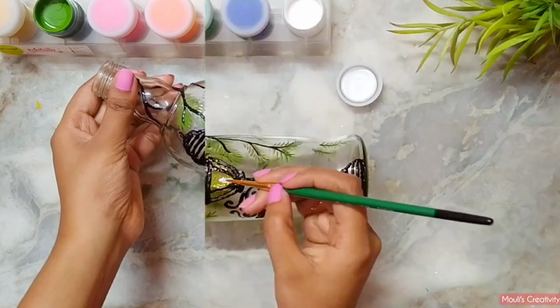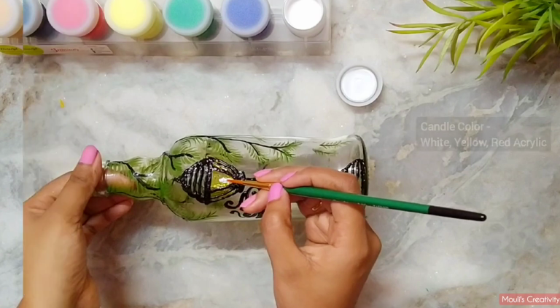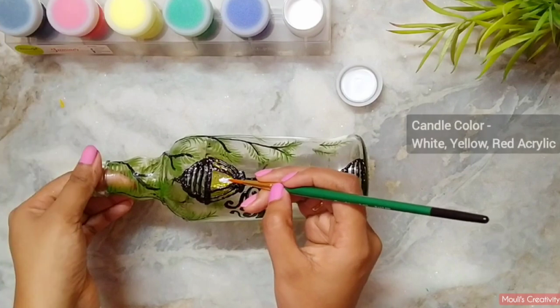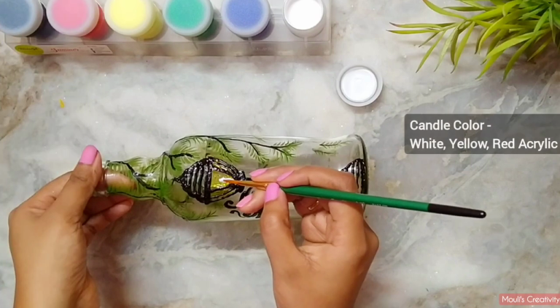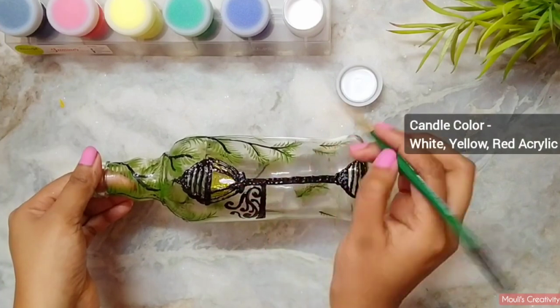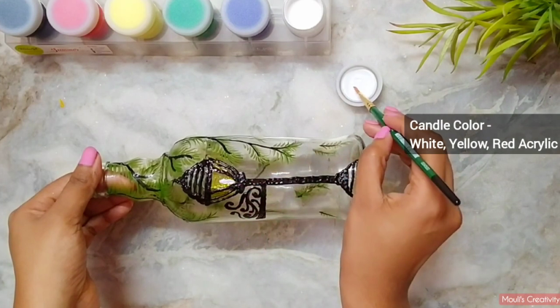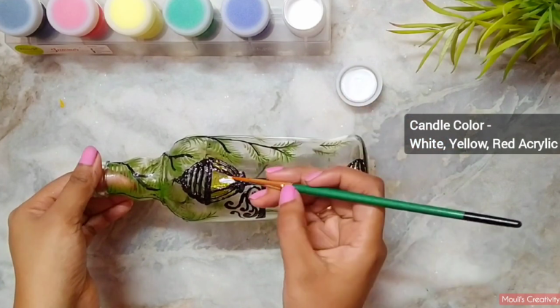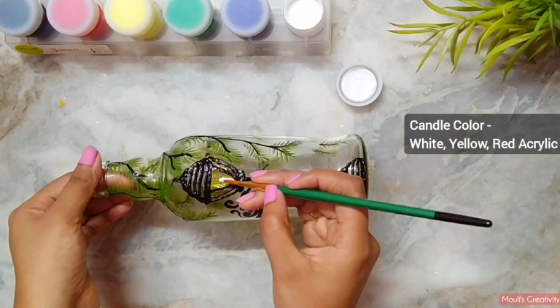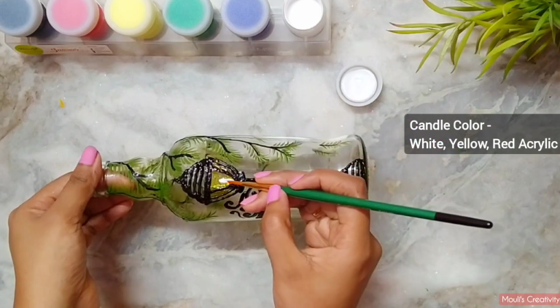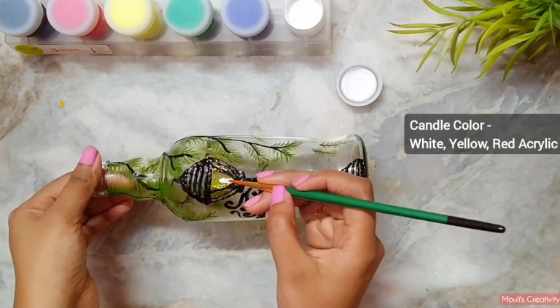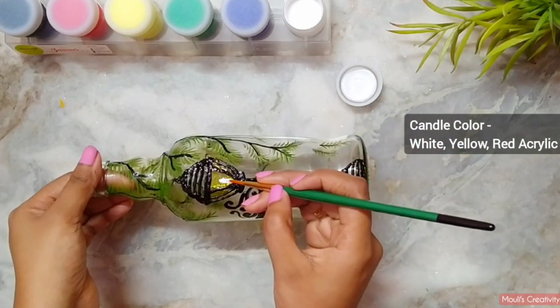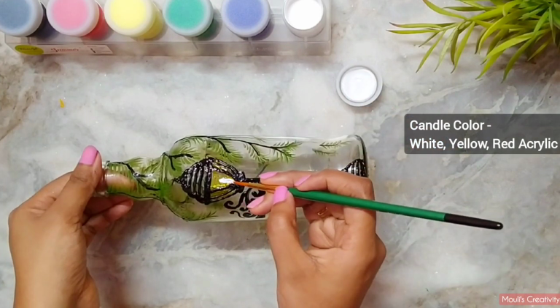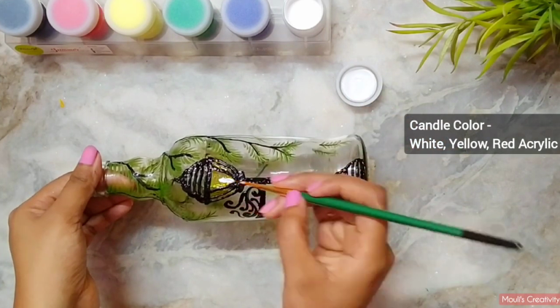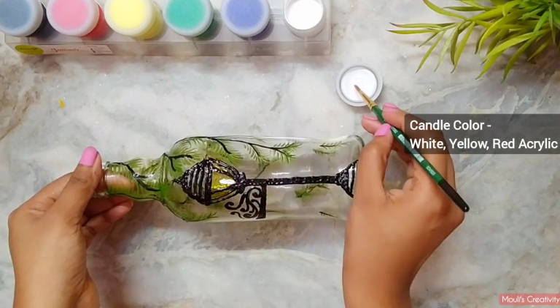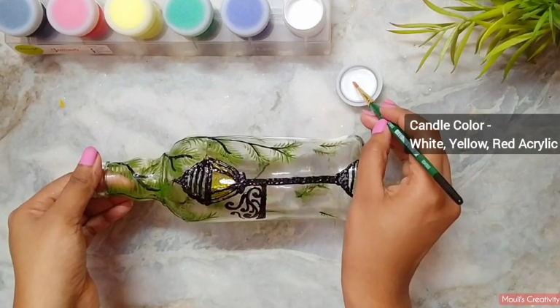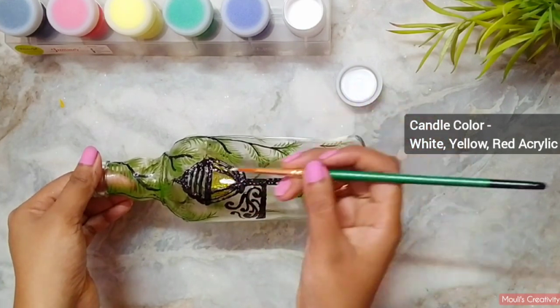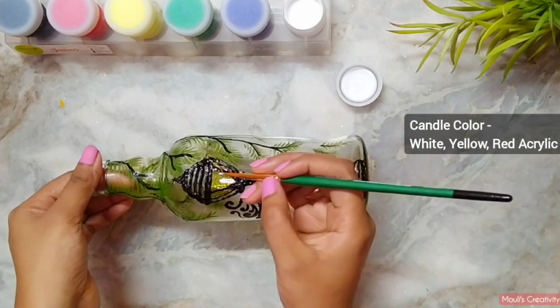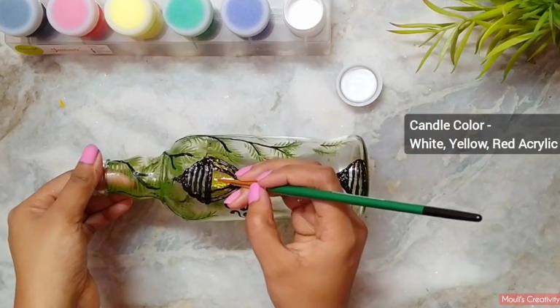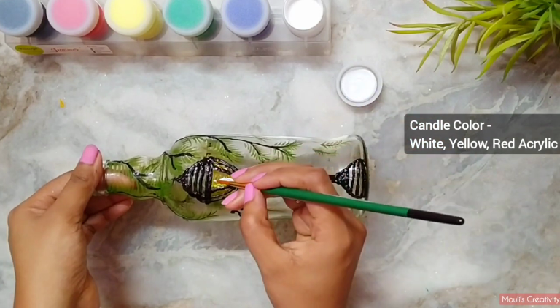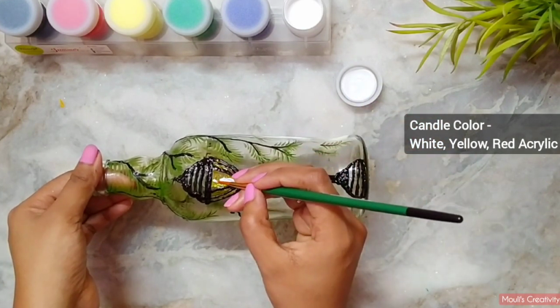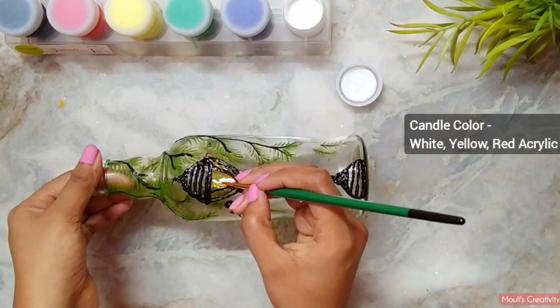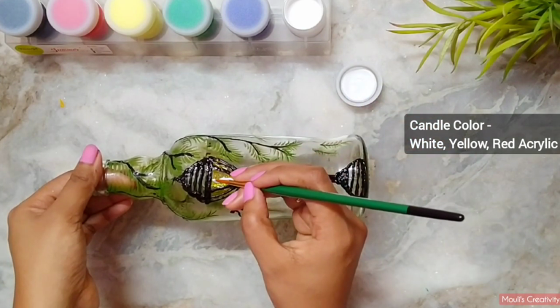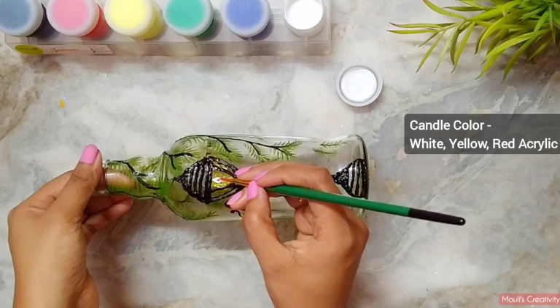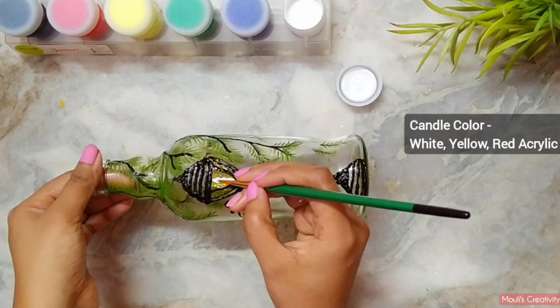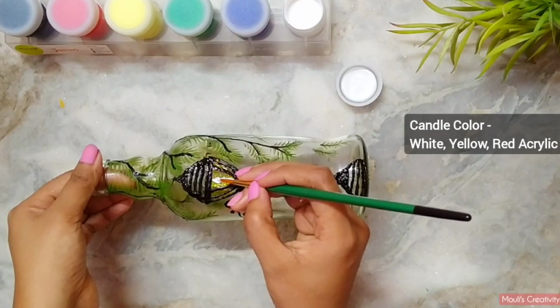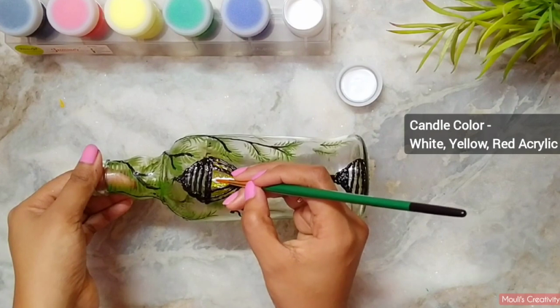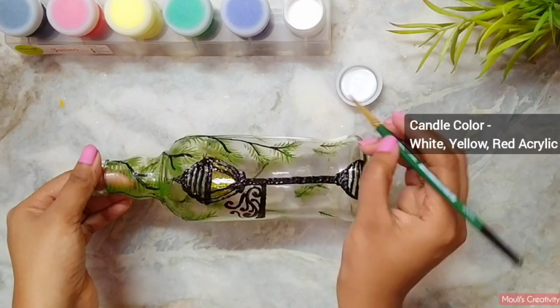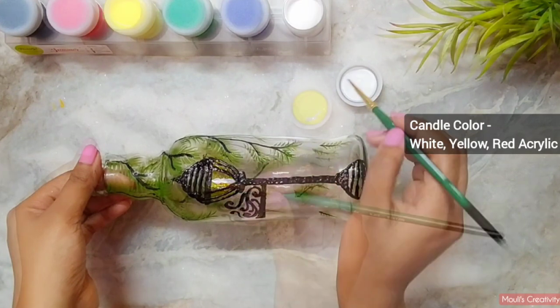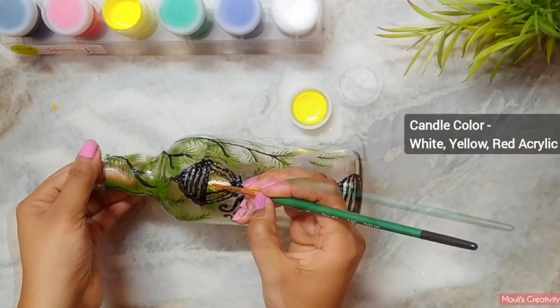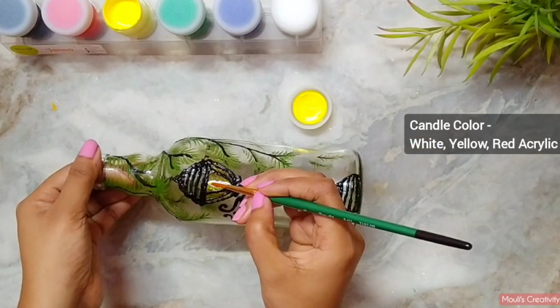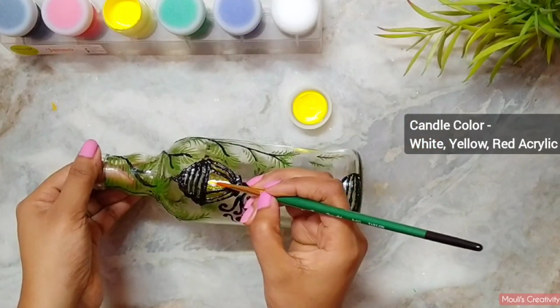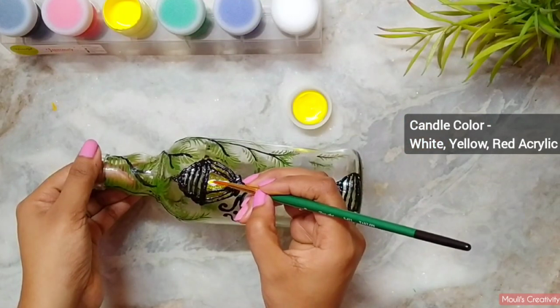Let's paint the candle in the lamp now. Here I am using white, yellow, and a little bit of red acrylic paint.